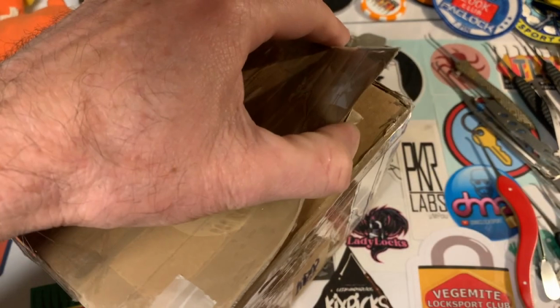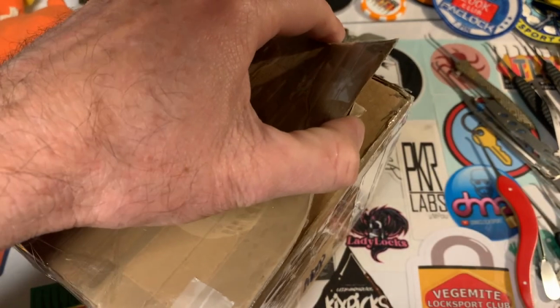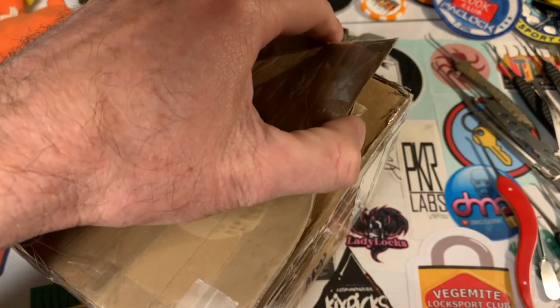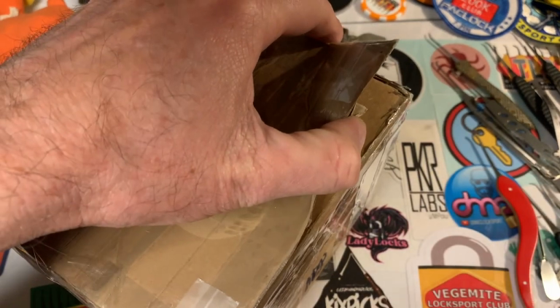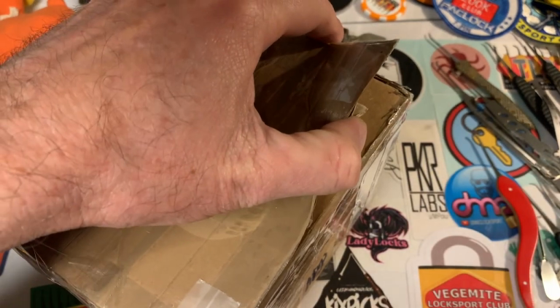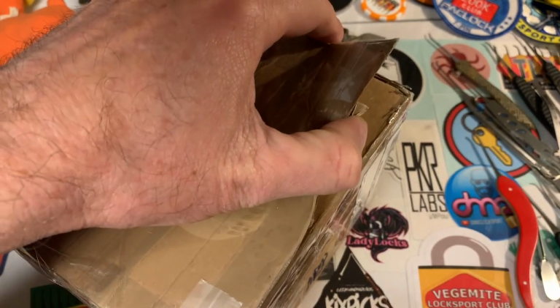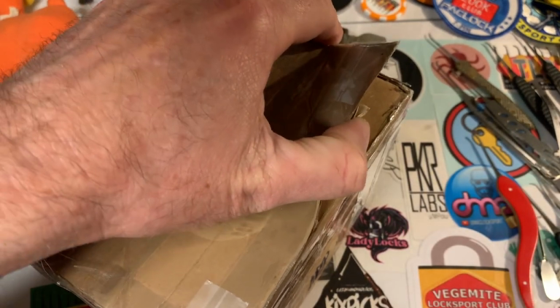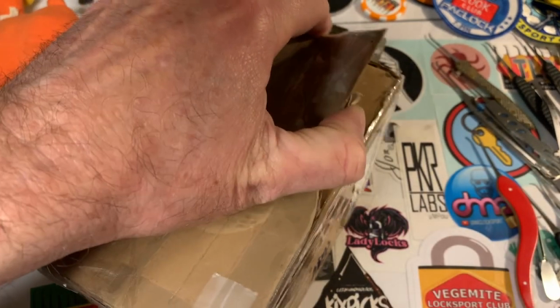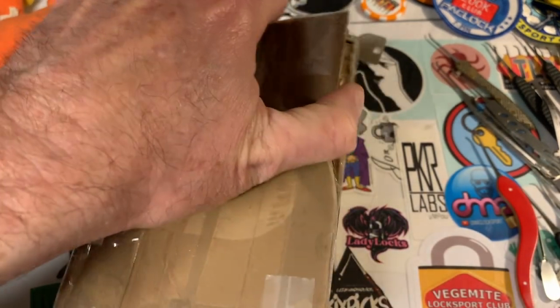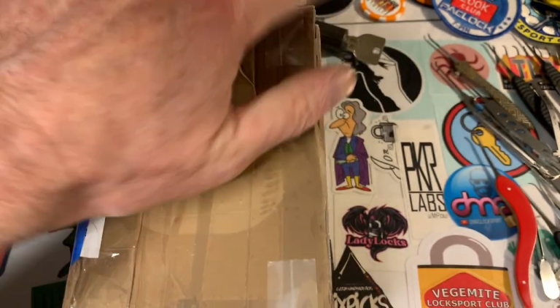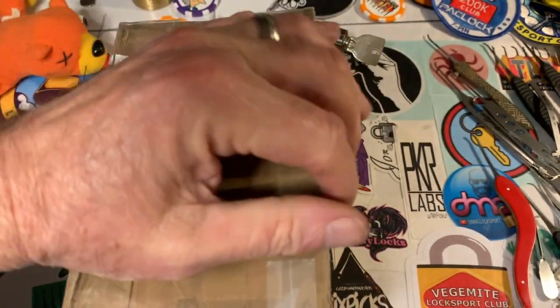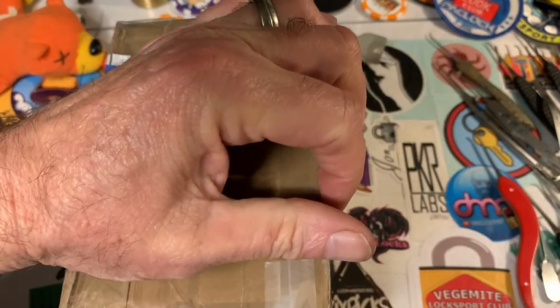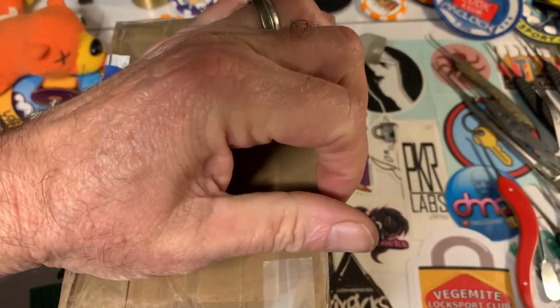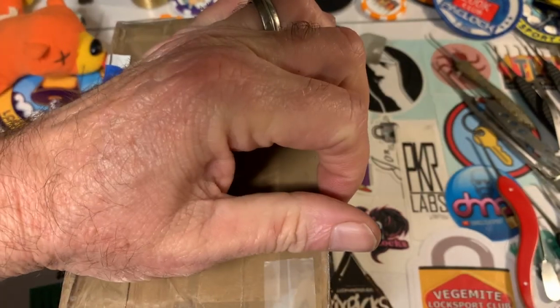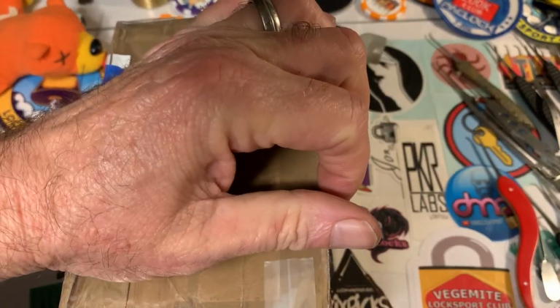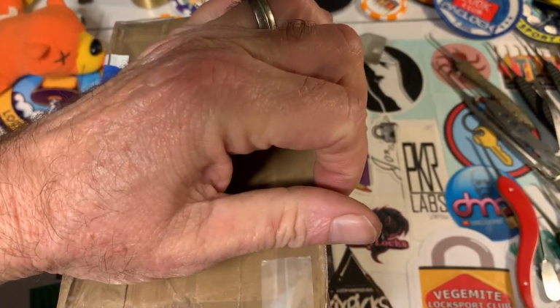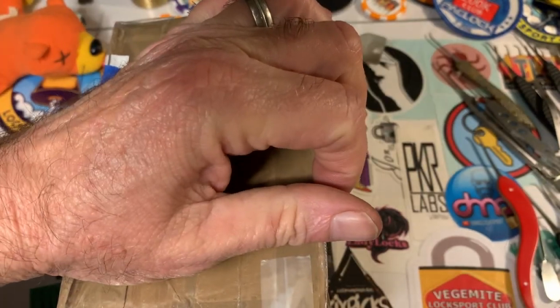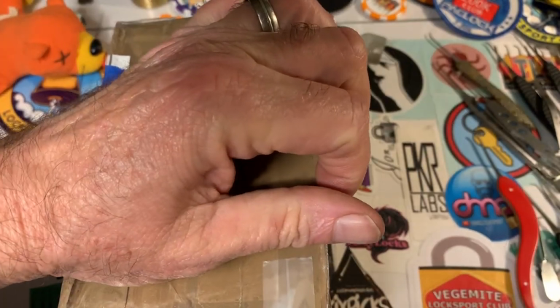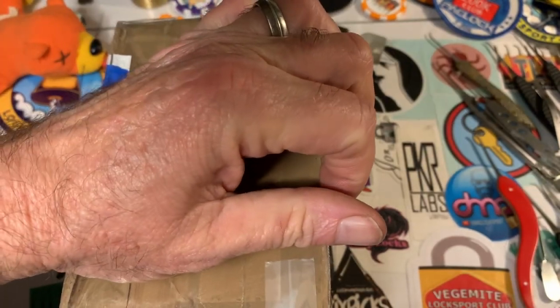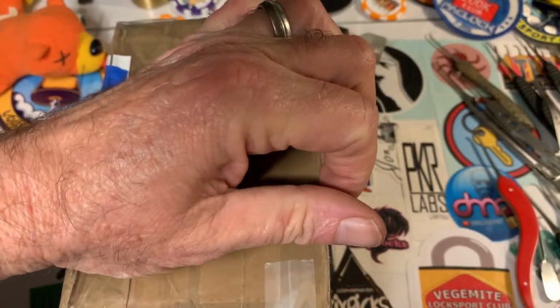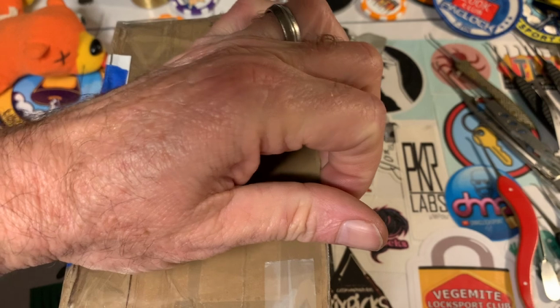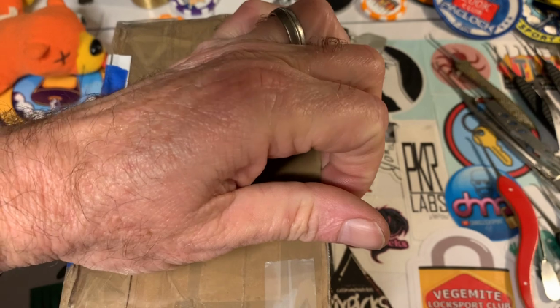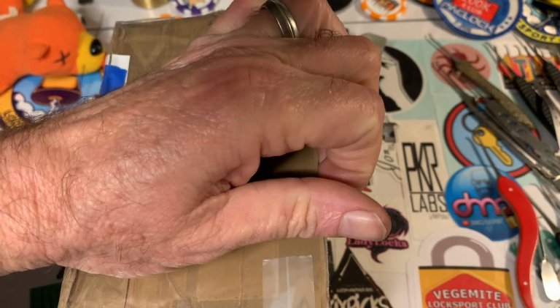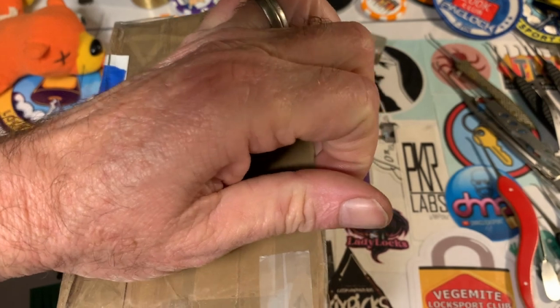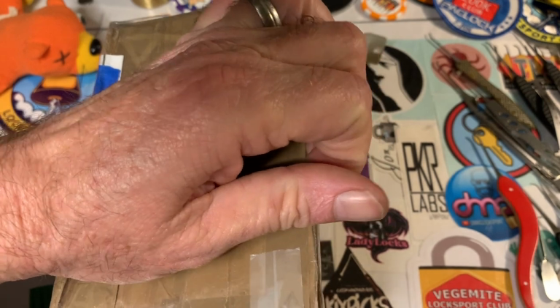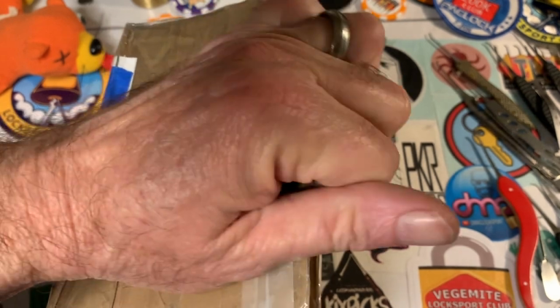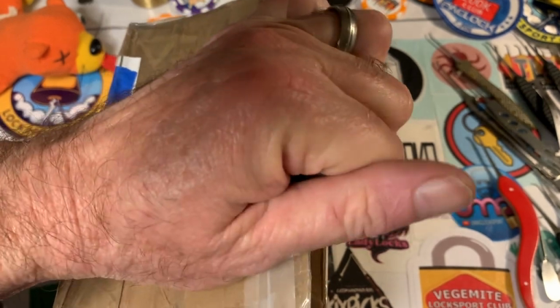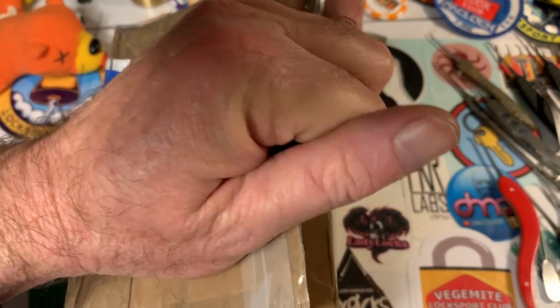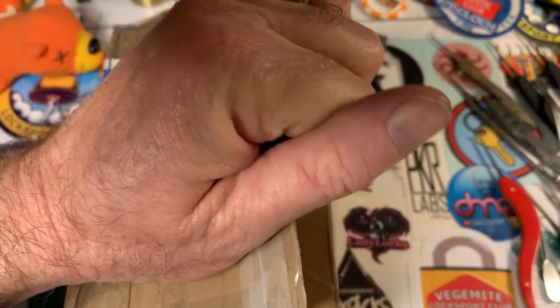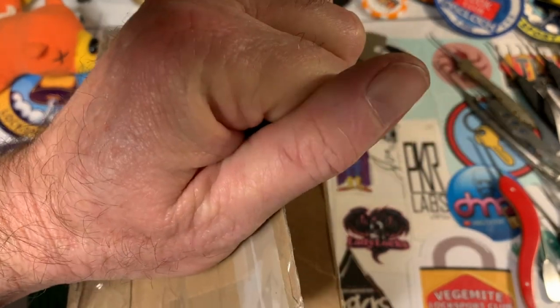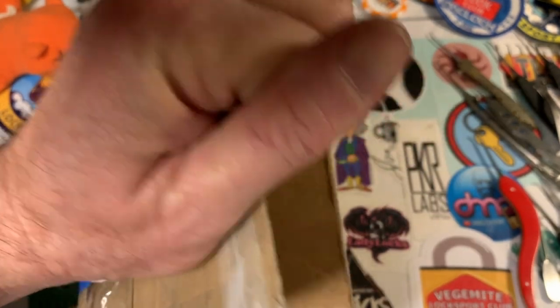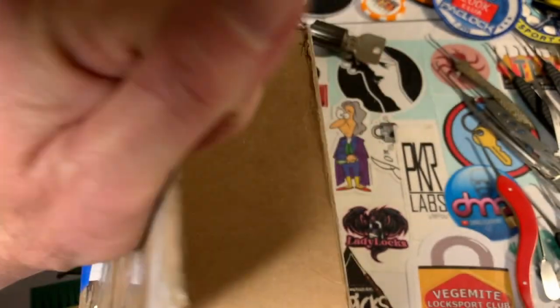I think there's actually two locks in here. One we're gonna pick, and one we'll pick another day.